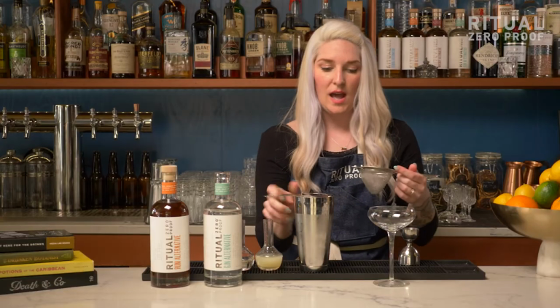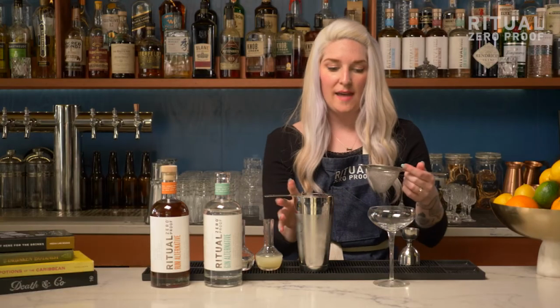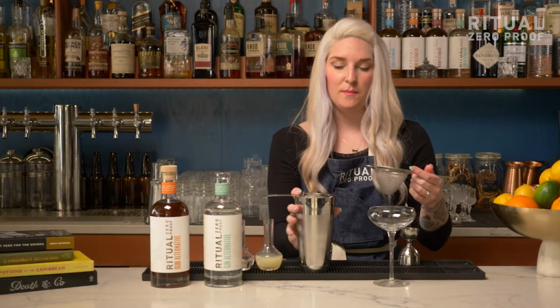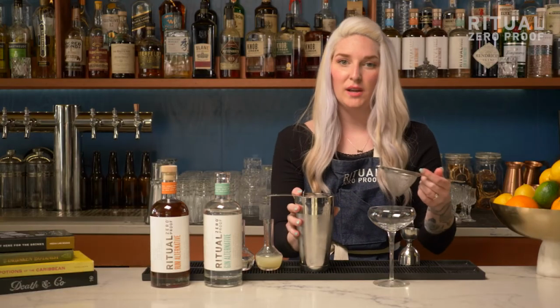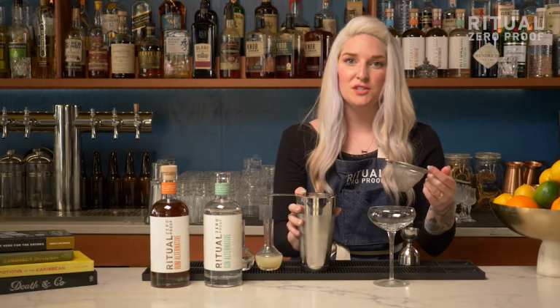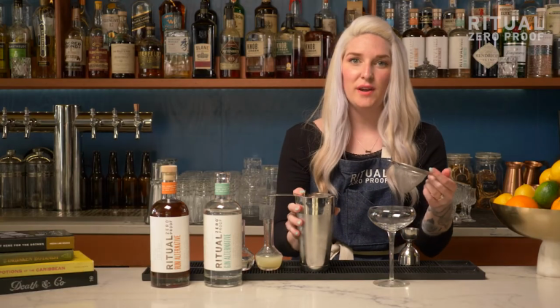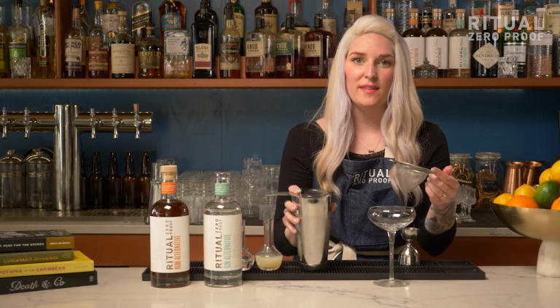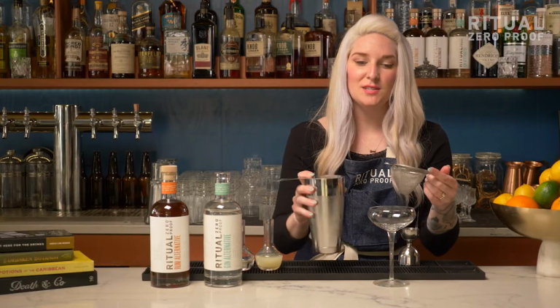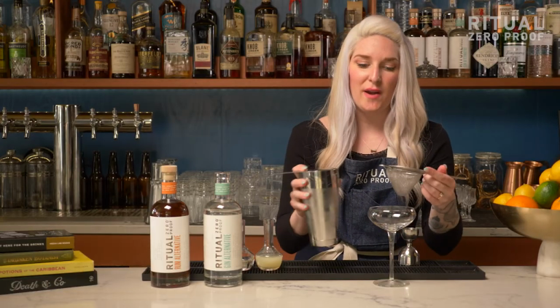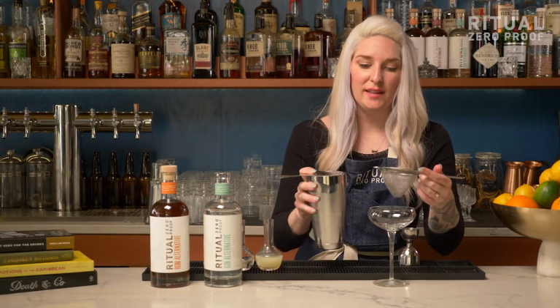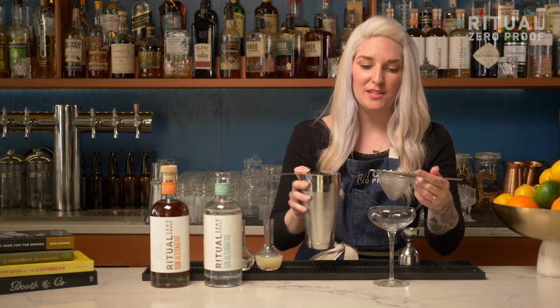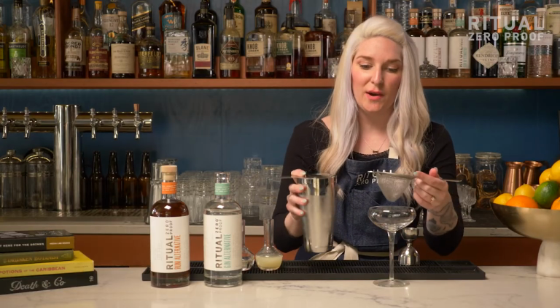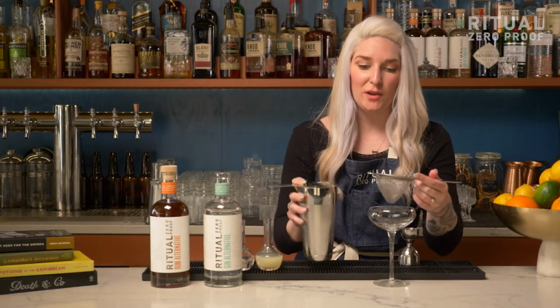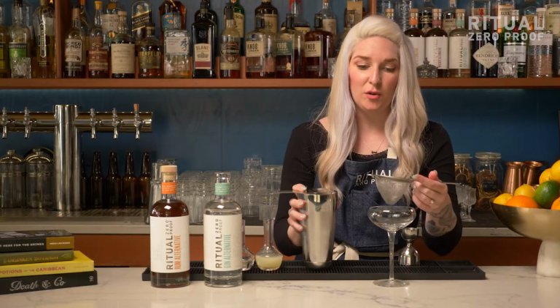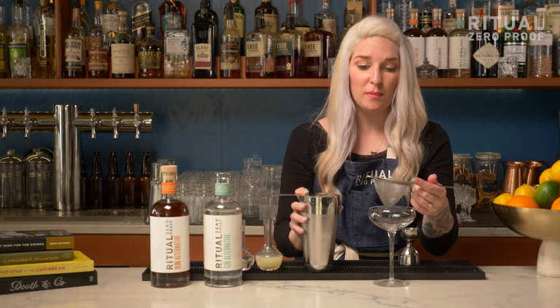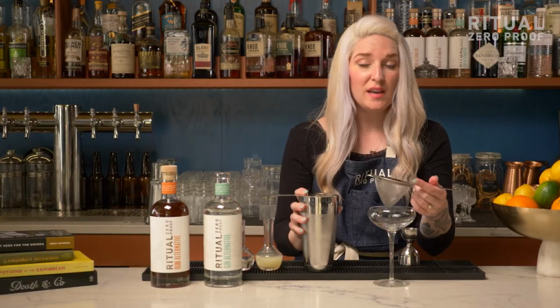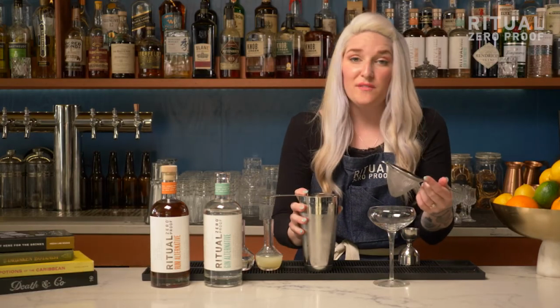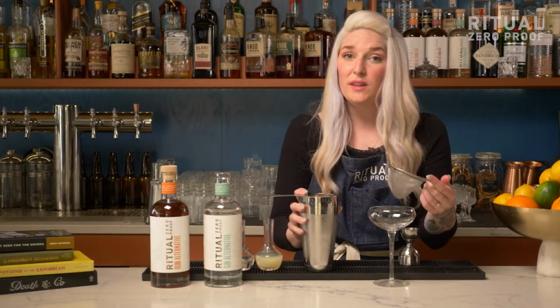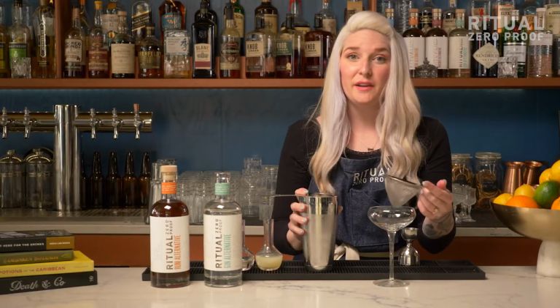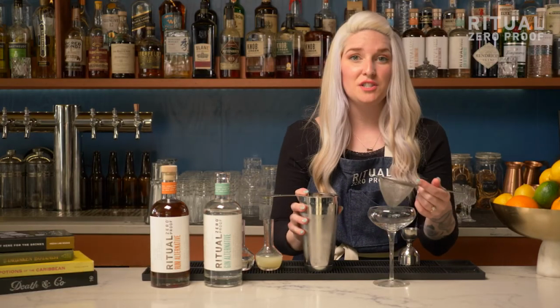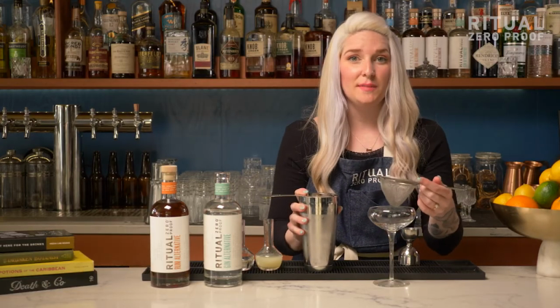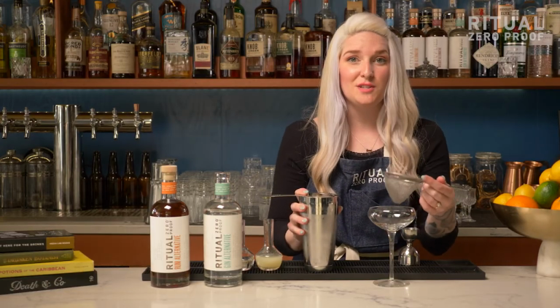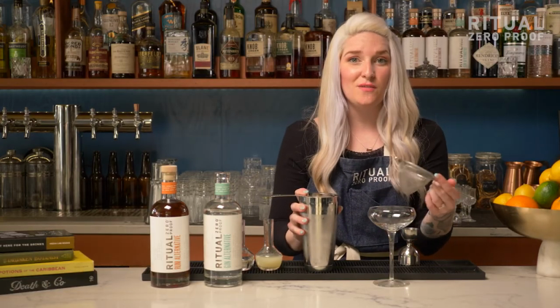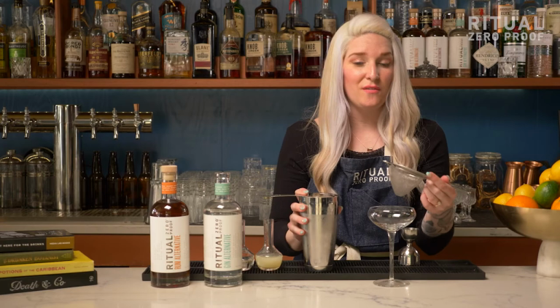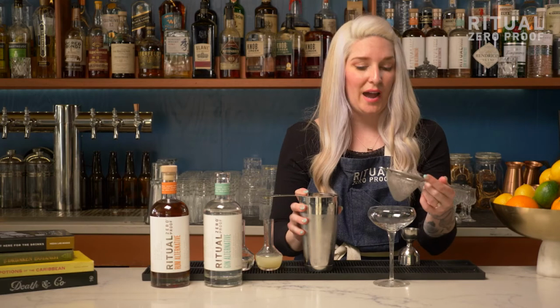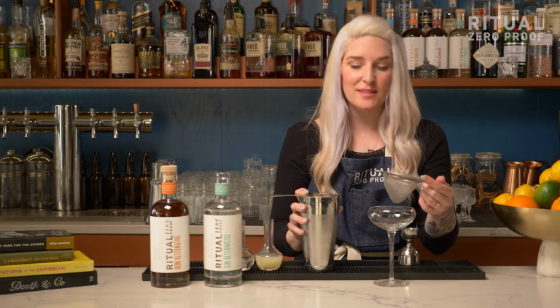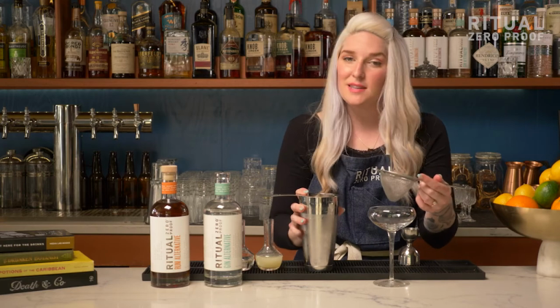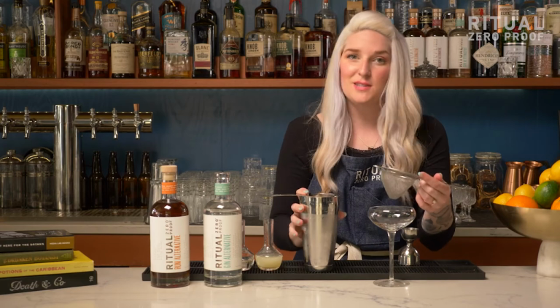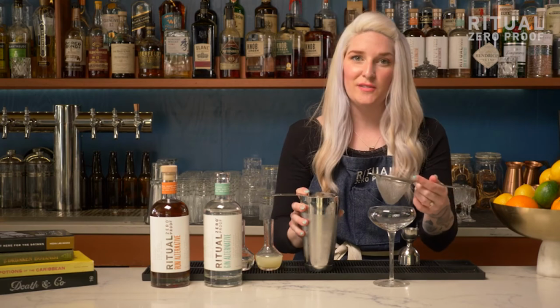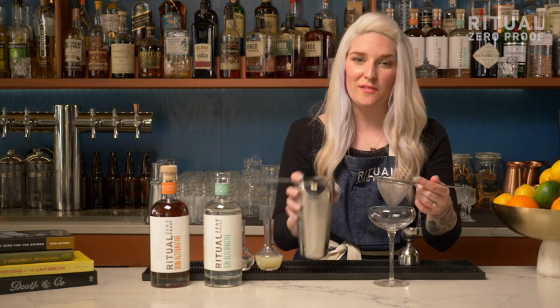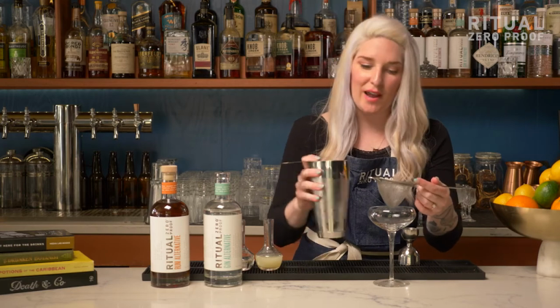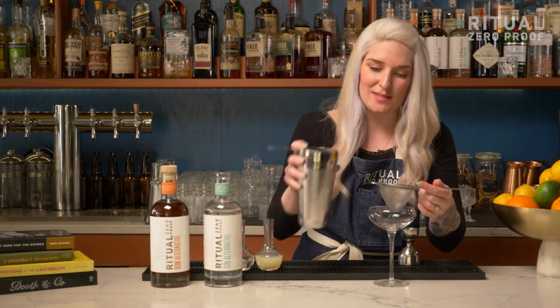Then we're going to strain this directly into our coupe. If you'd like your gimlet served over ice, then serve it over ice.